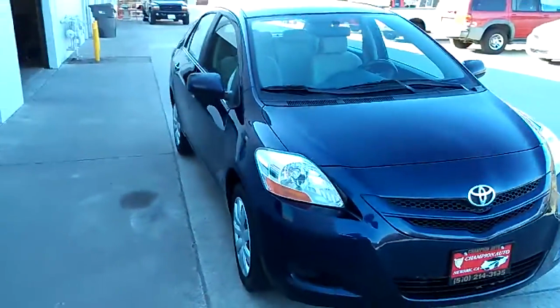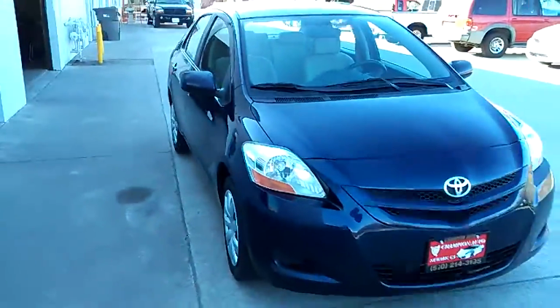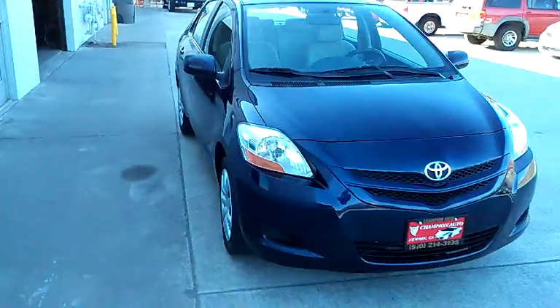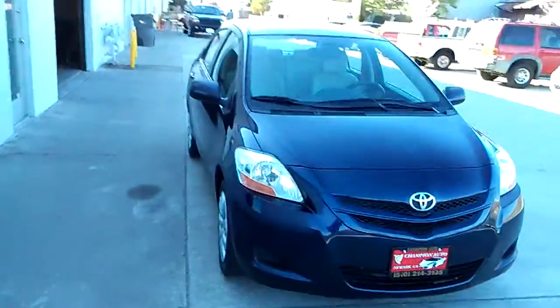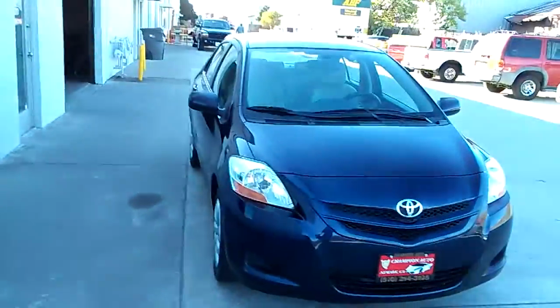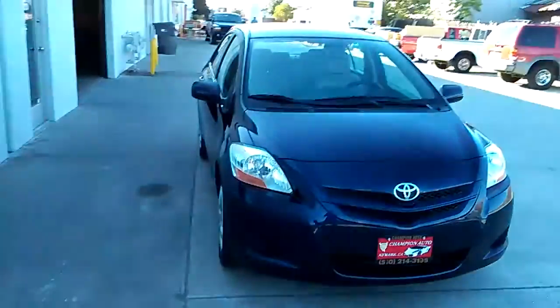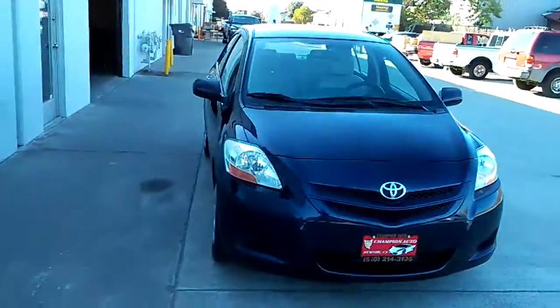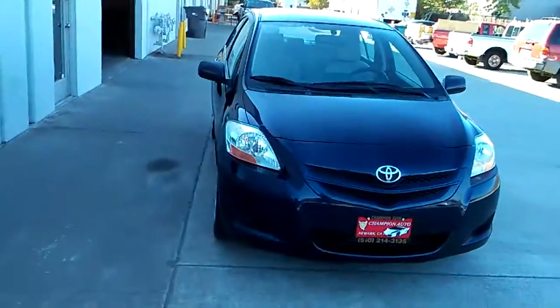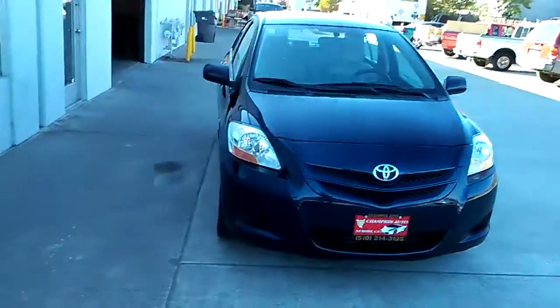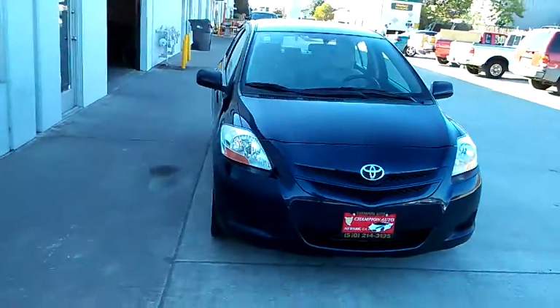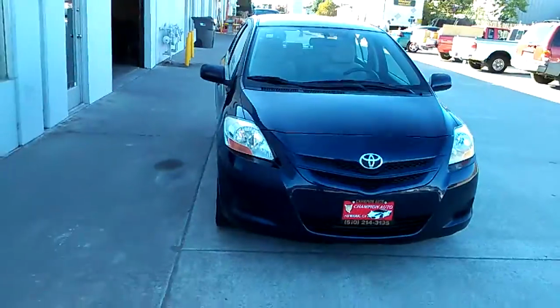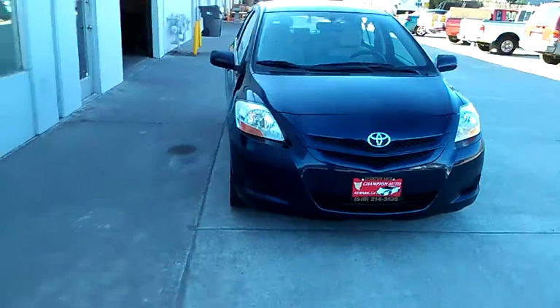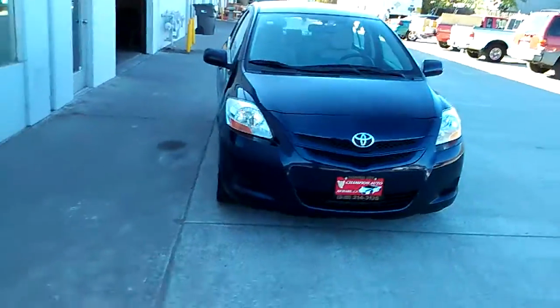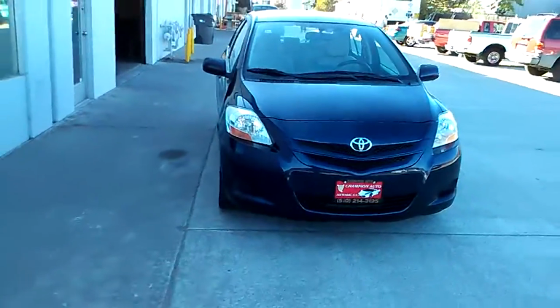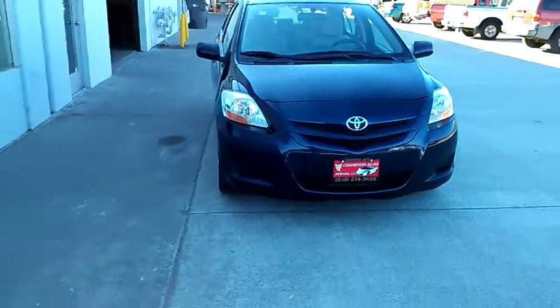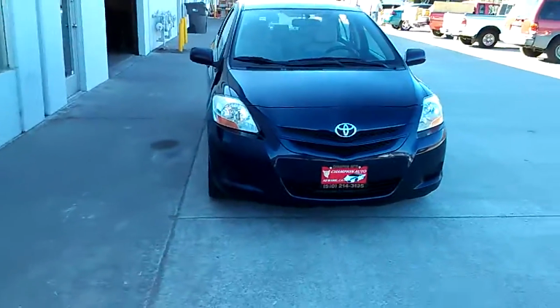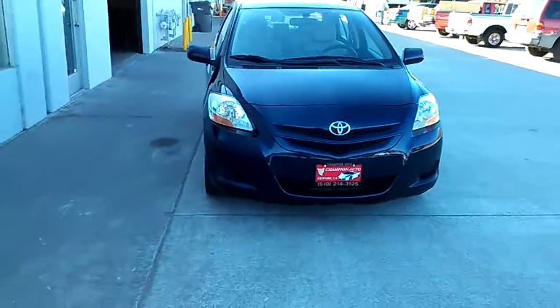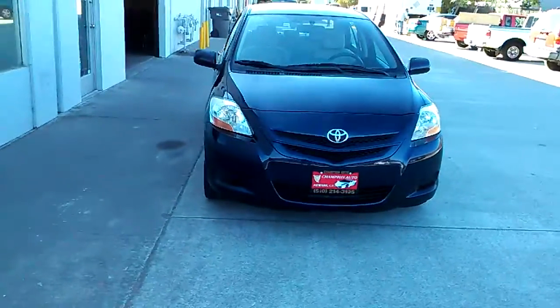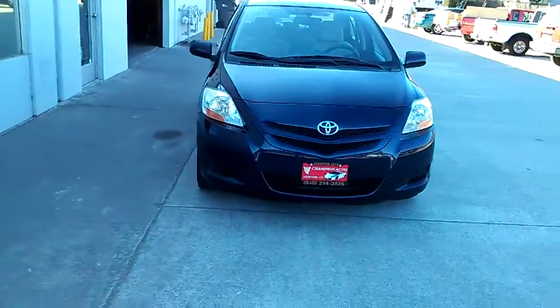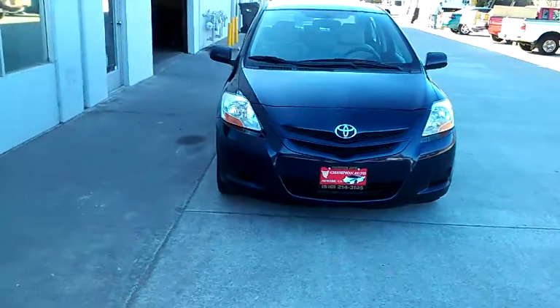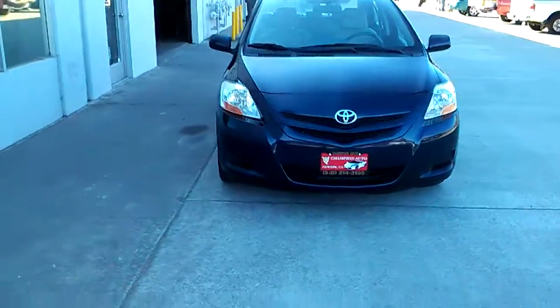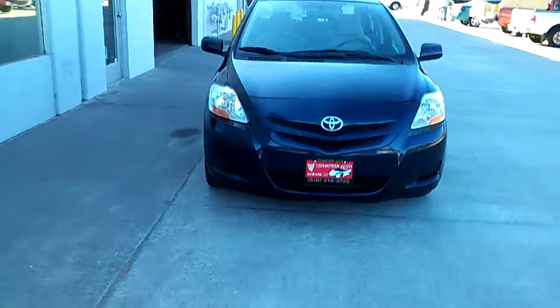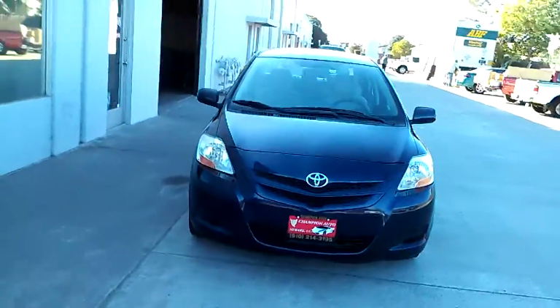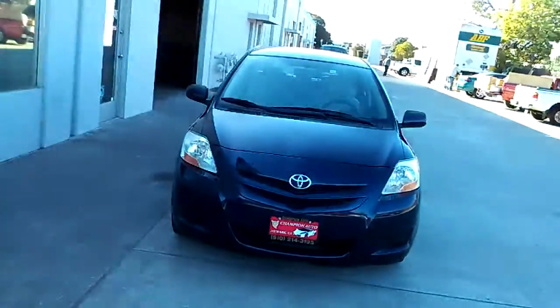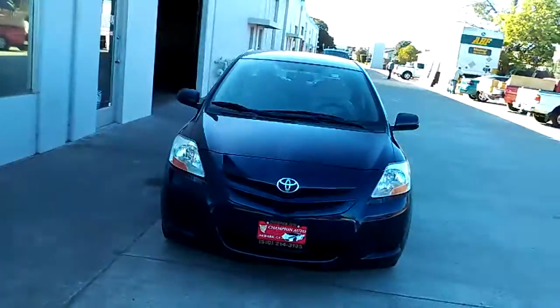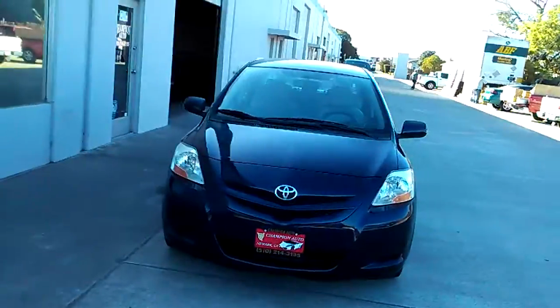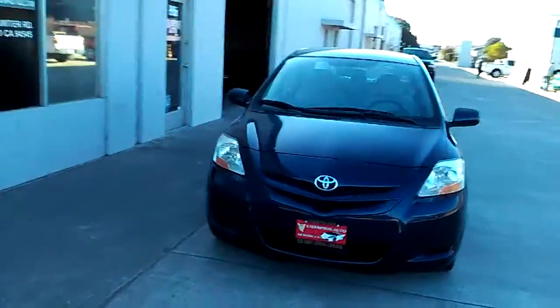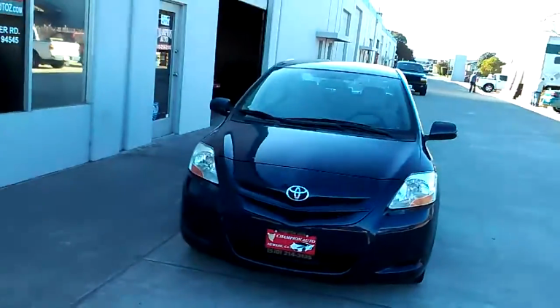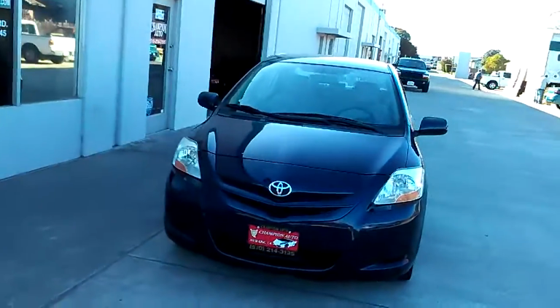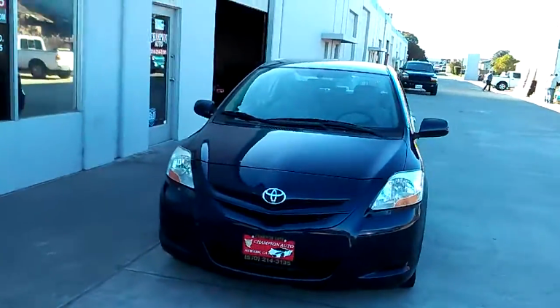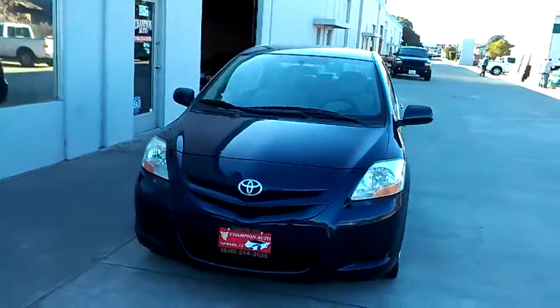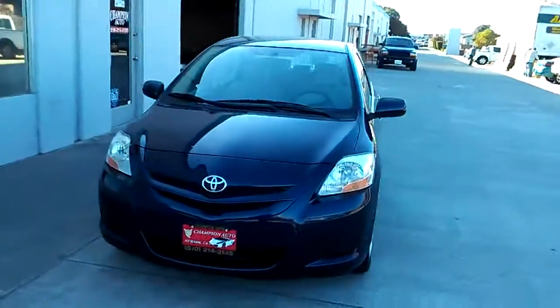The car has been through our smog and safety check. It's where we check the tire tread, the brakes, and all the safety equipment on the car.